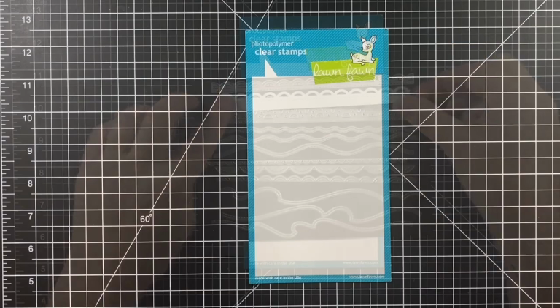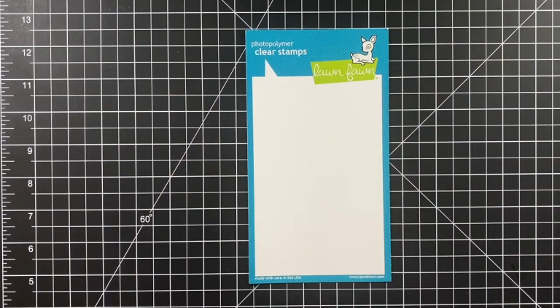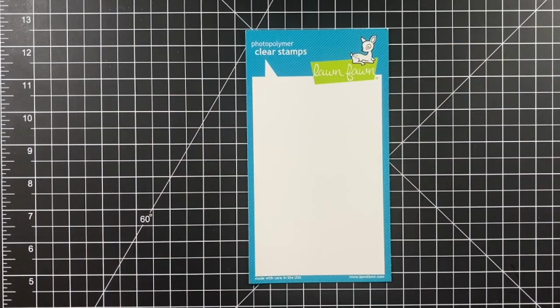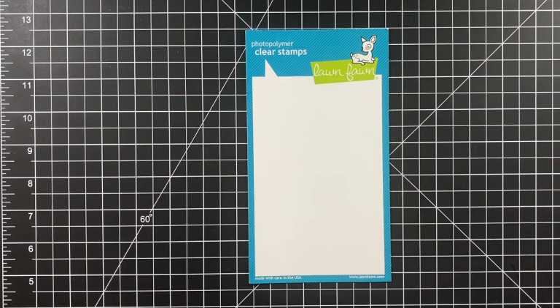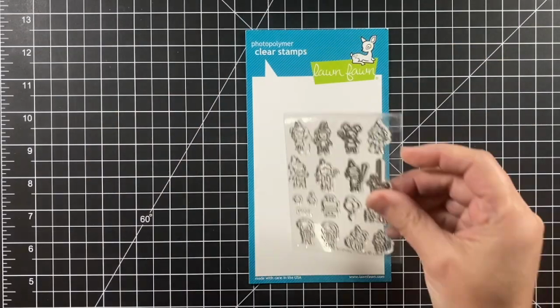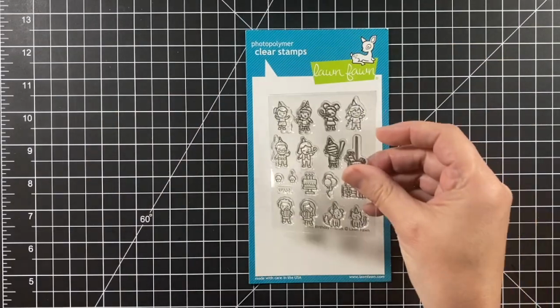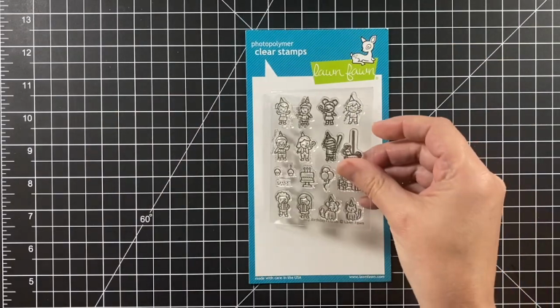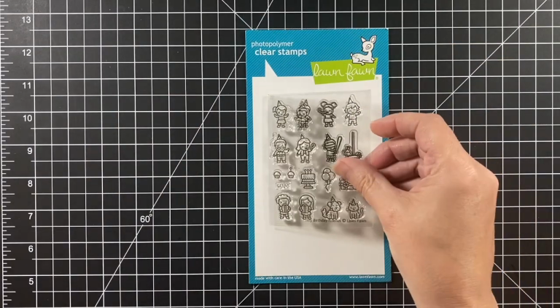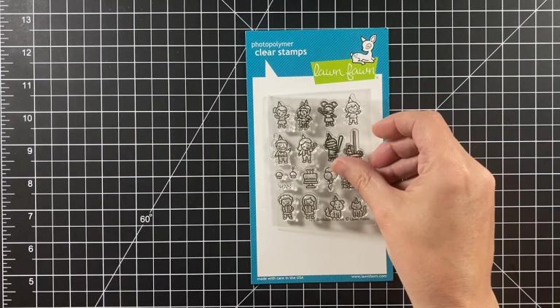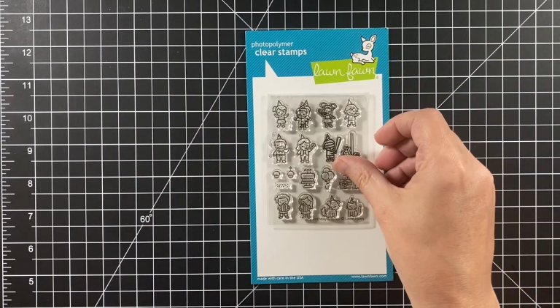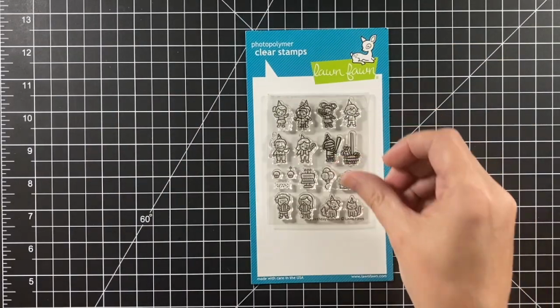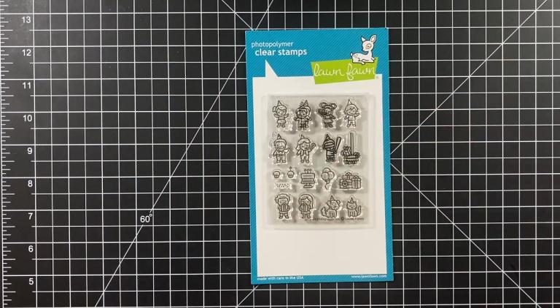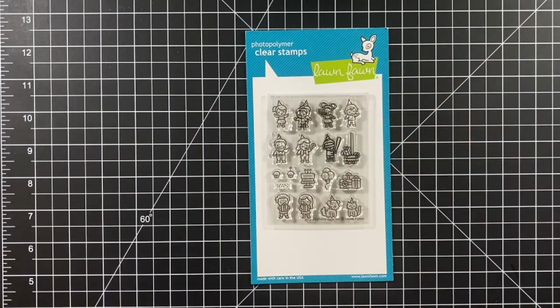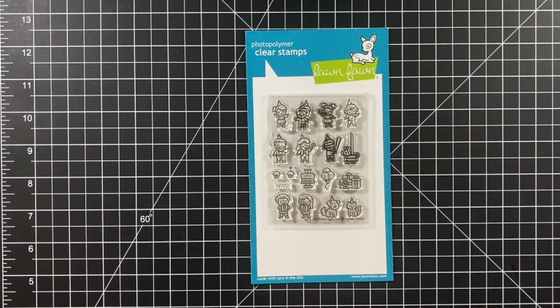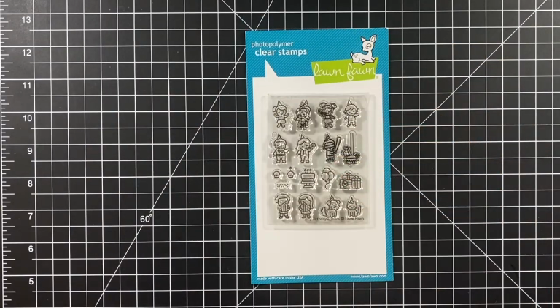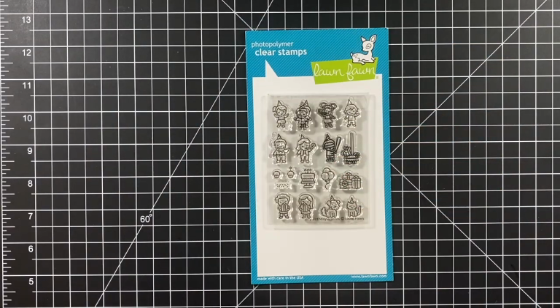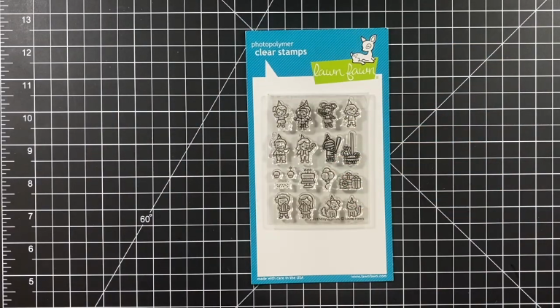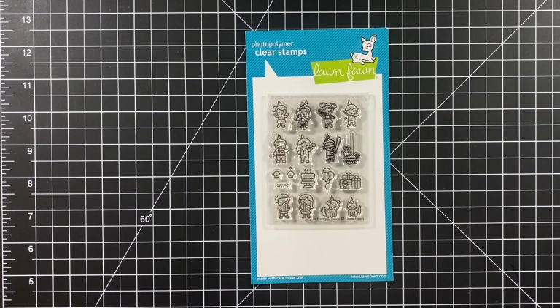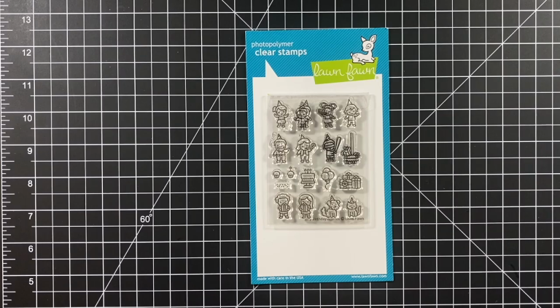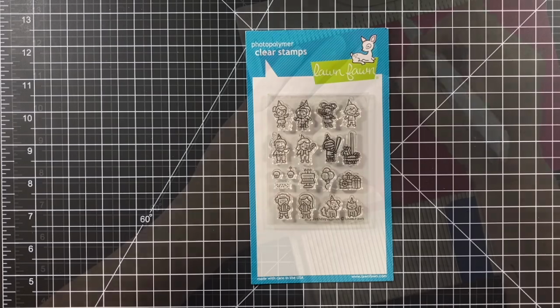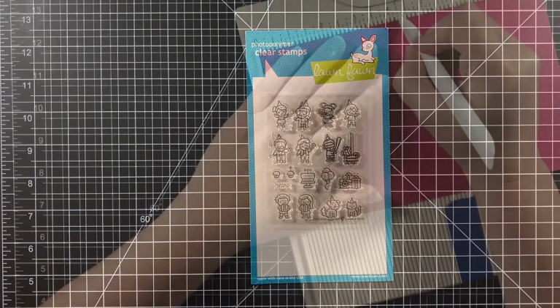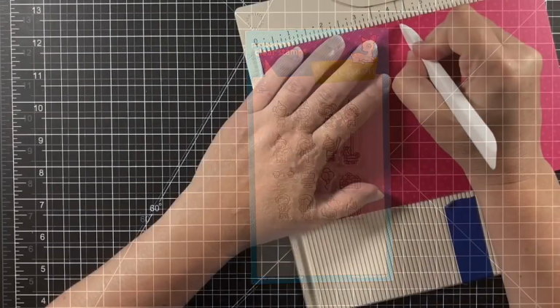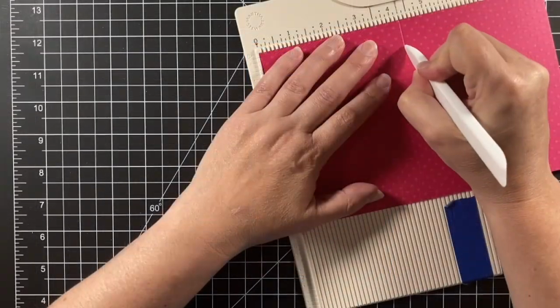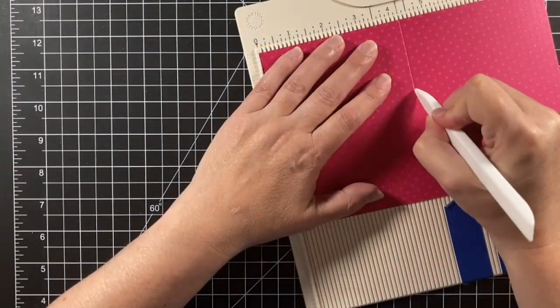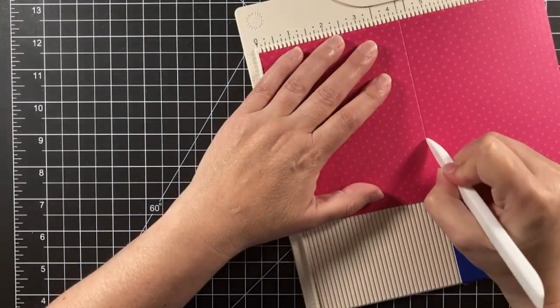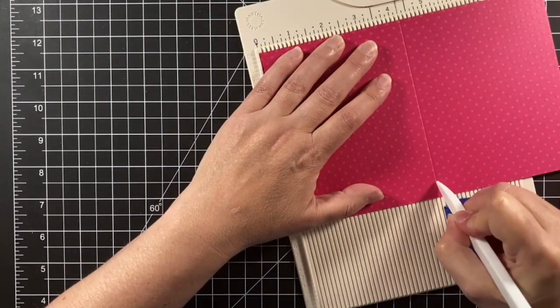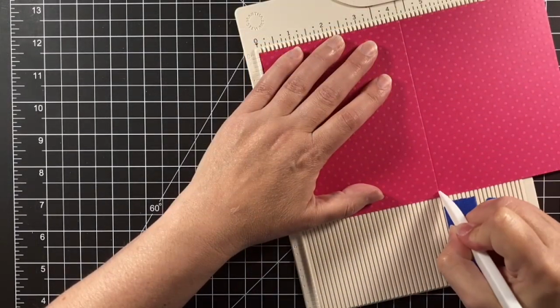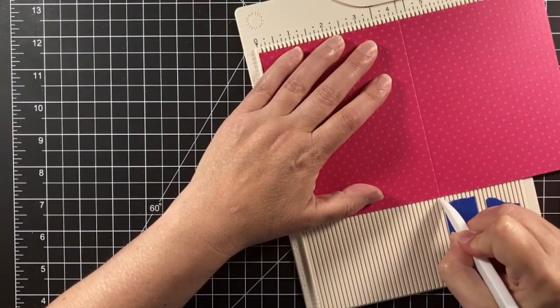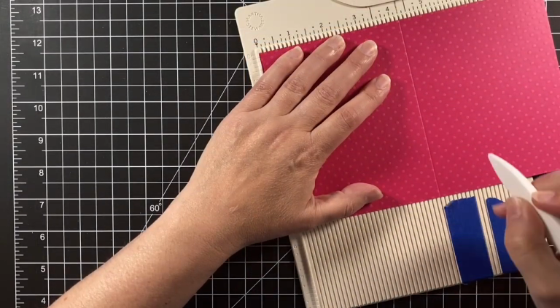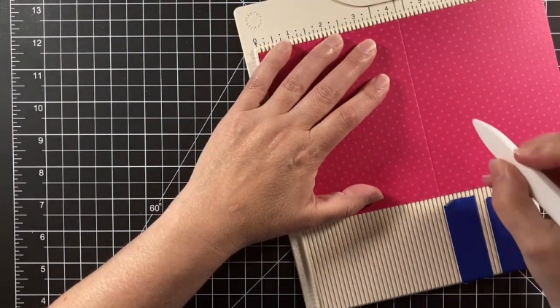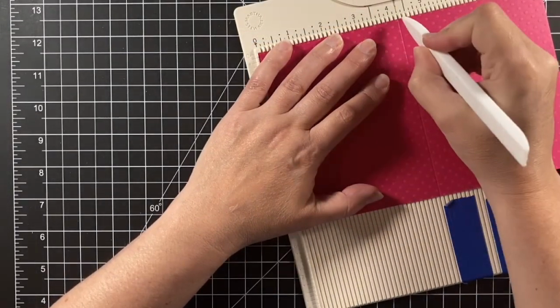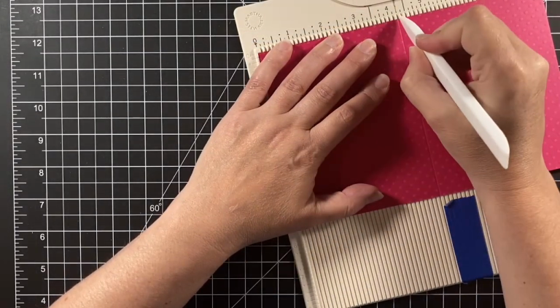The second card features Tiny Birthday Friends. Let's start with that first card.